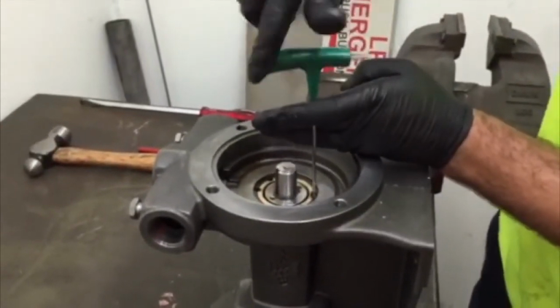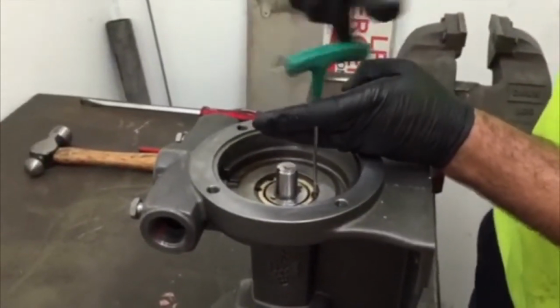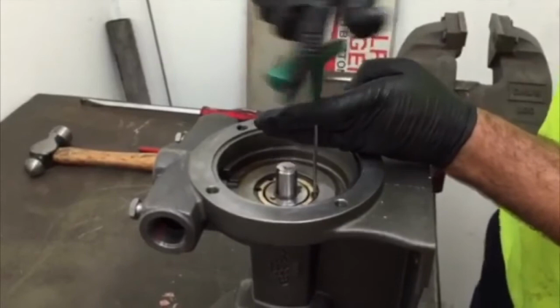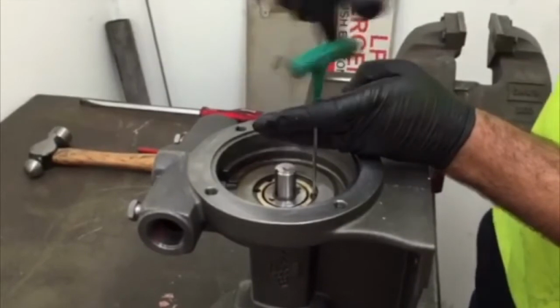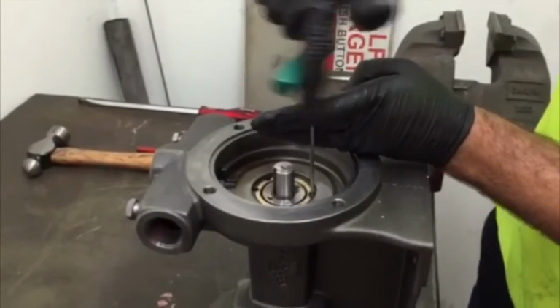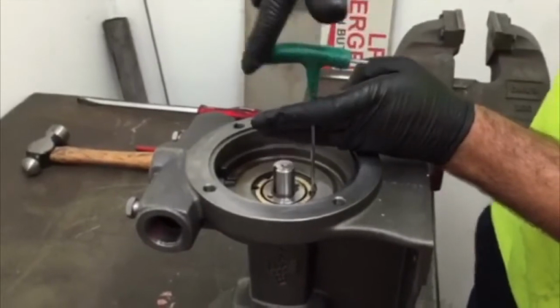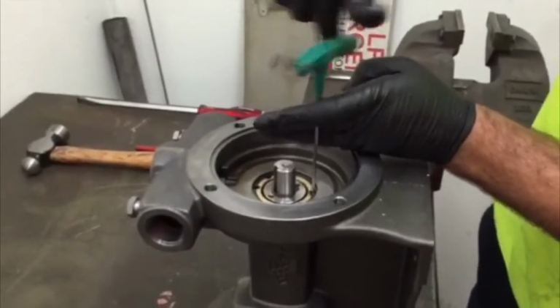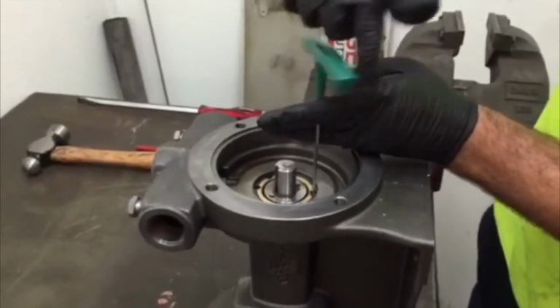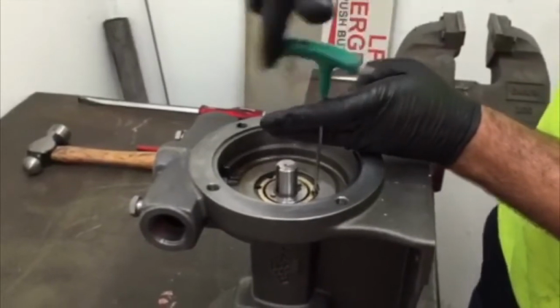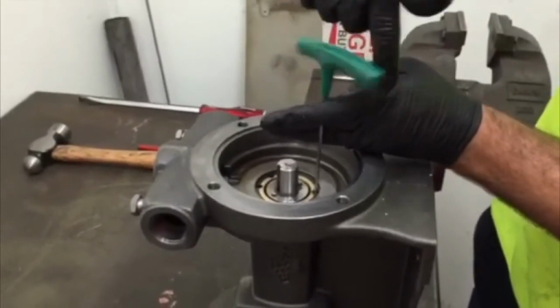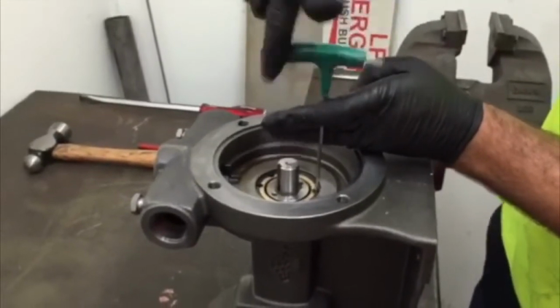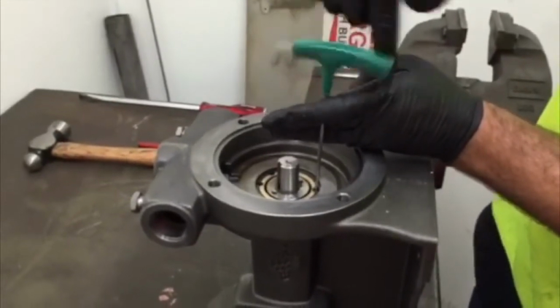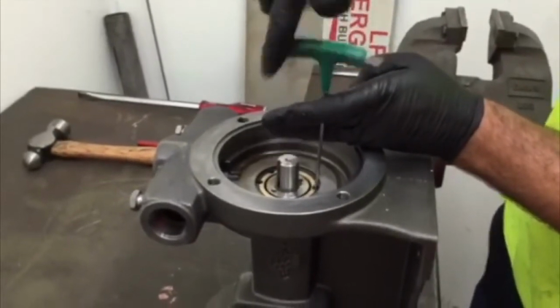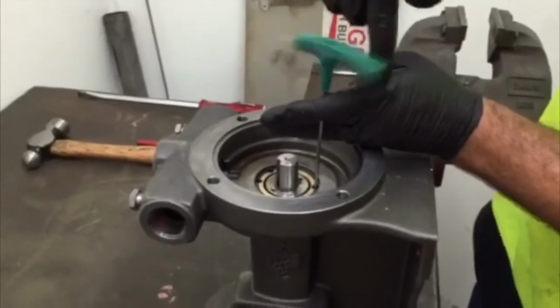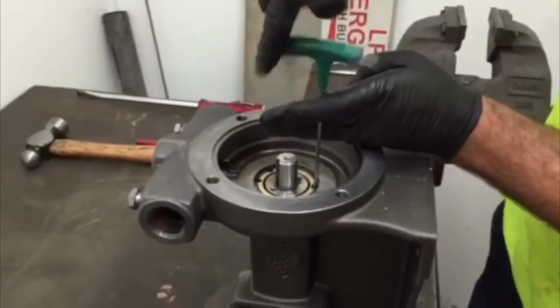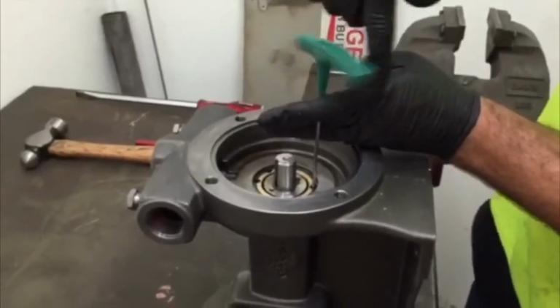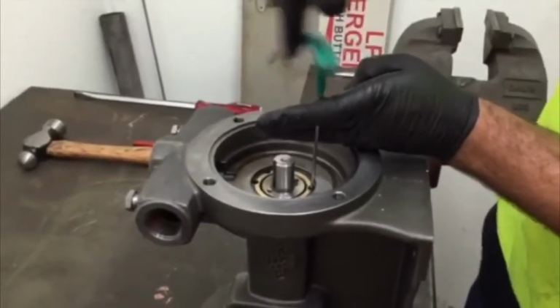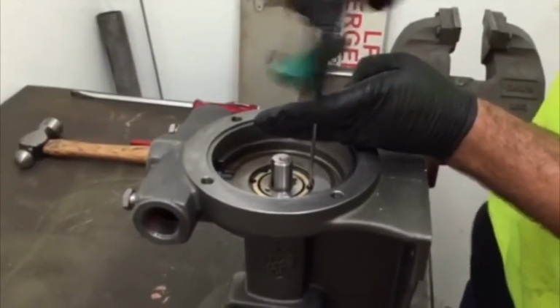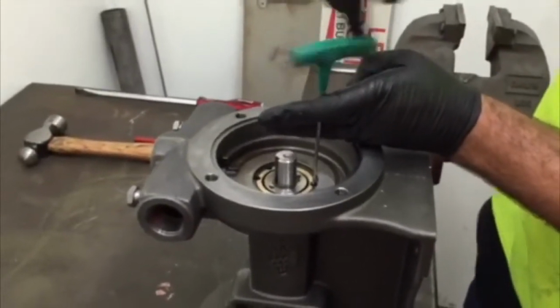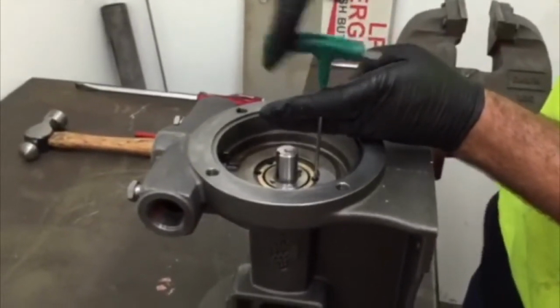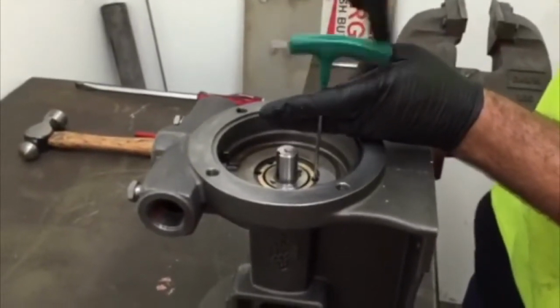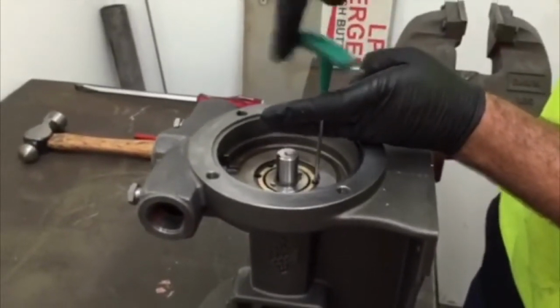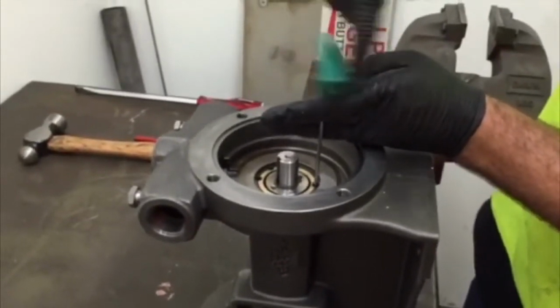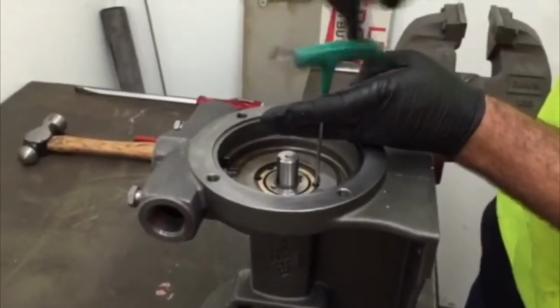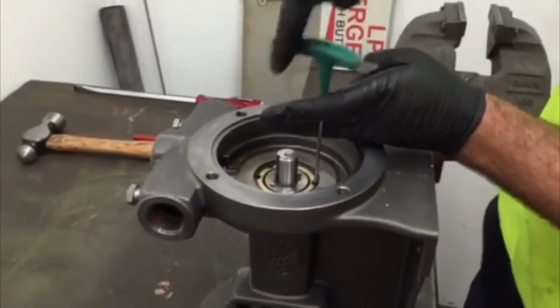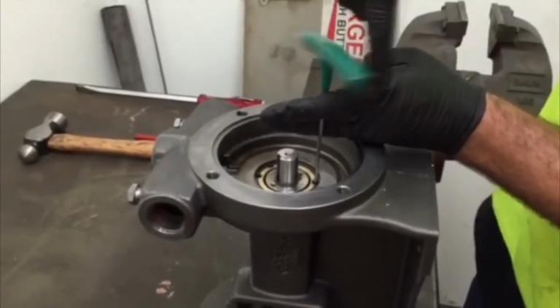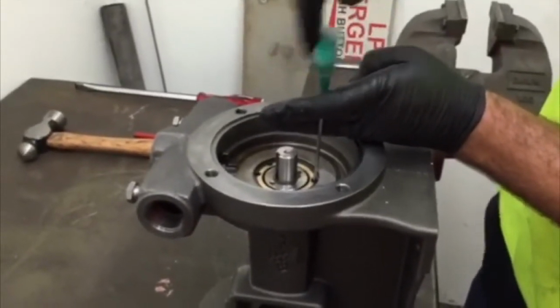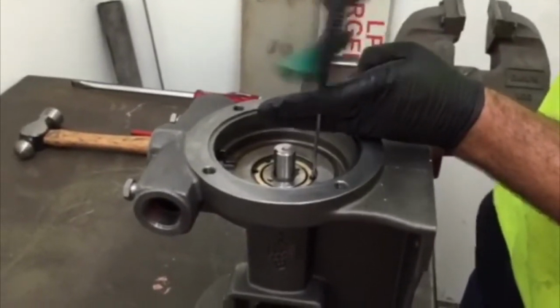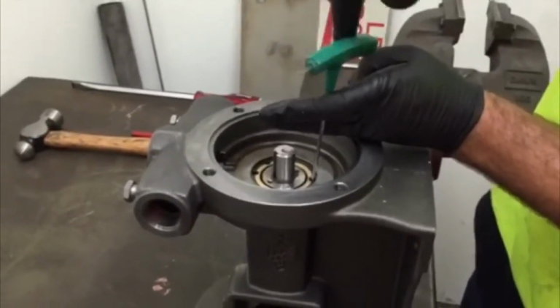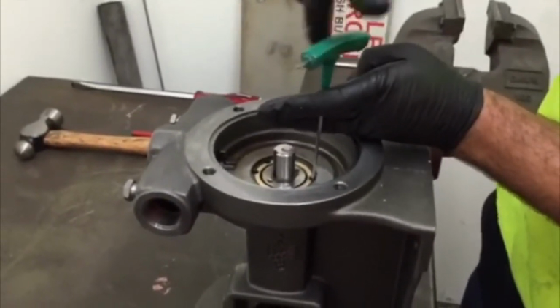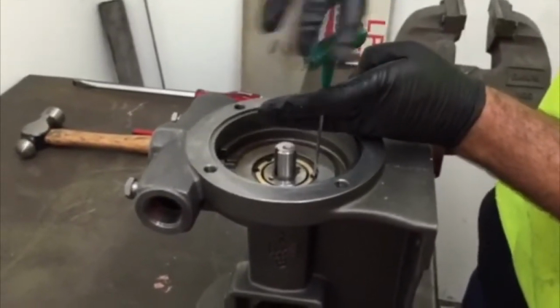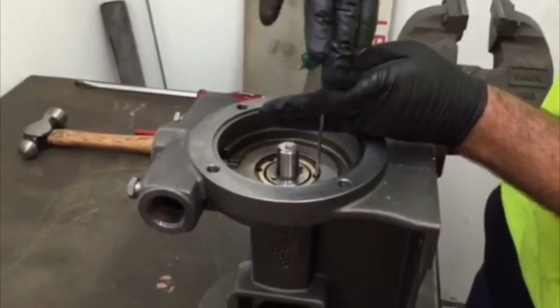Once the four screws are fitted, tighten evenly.